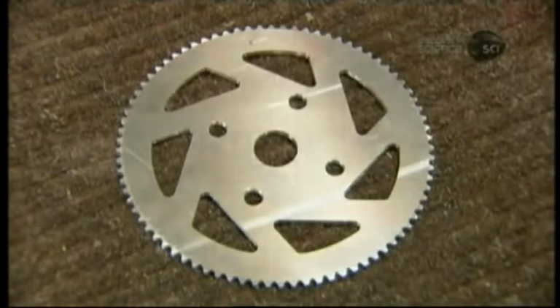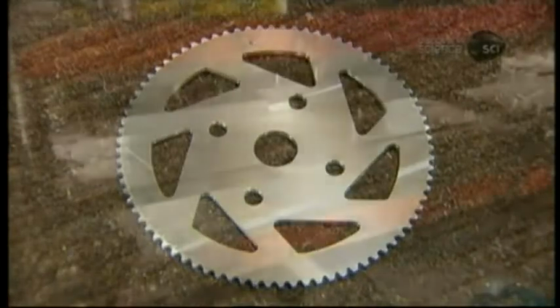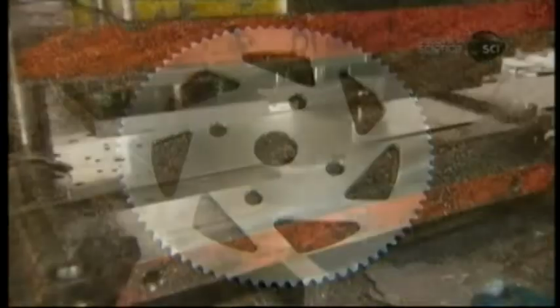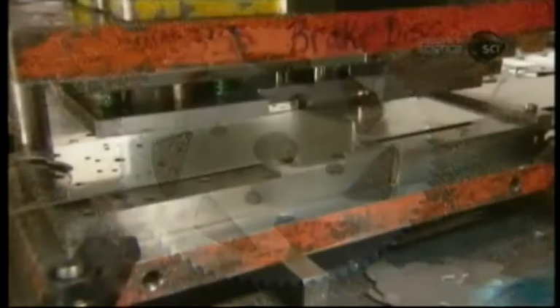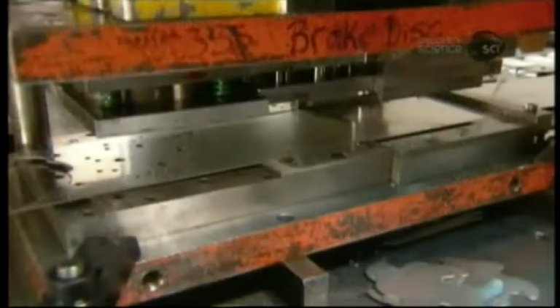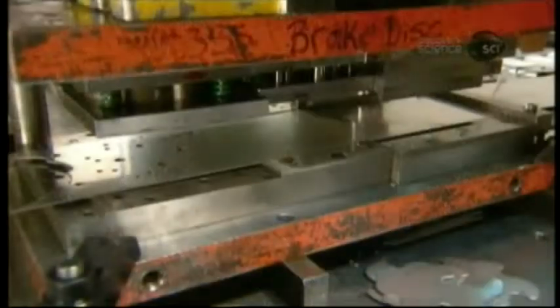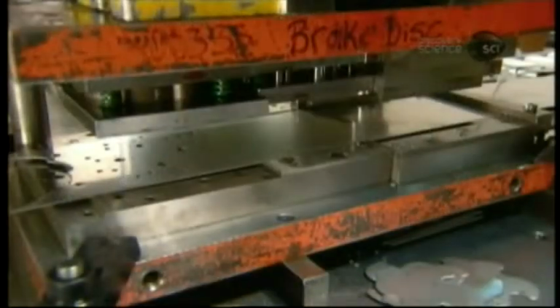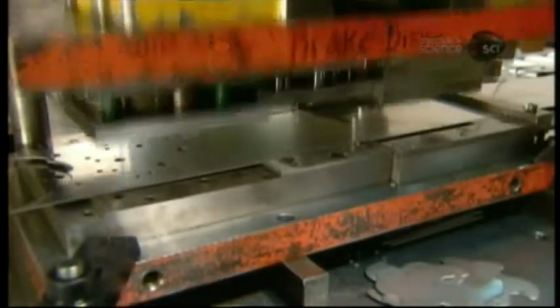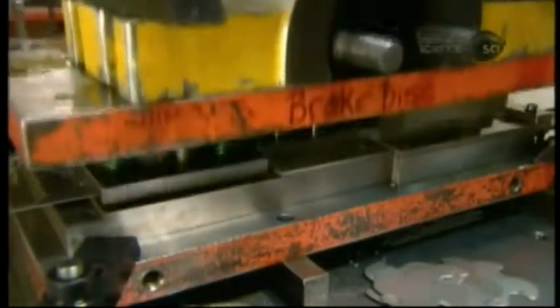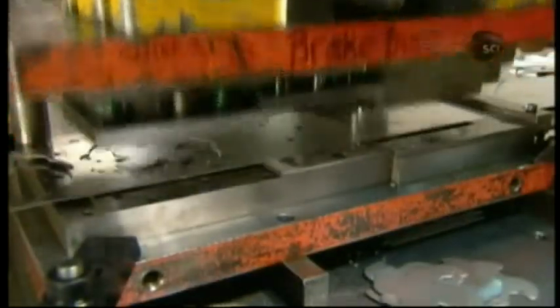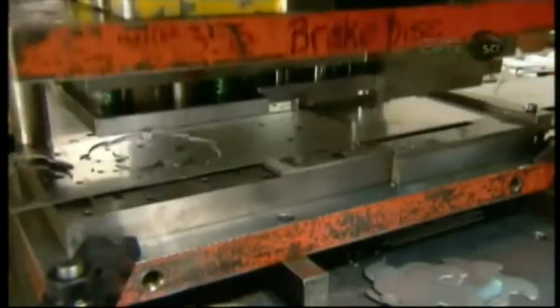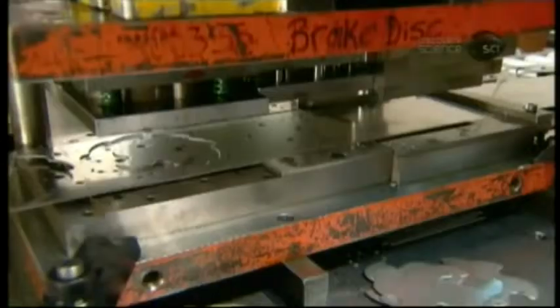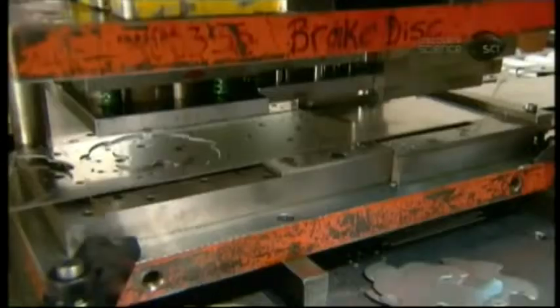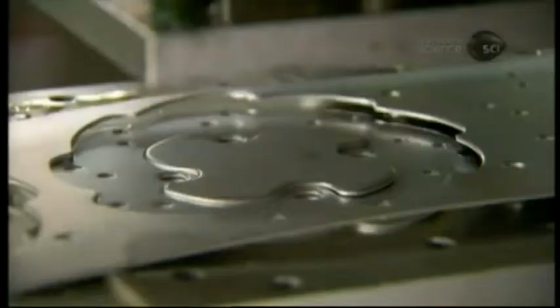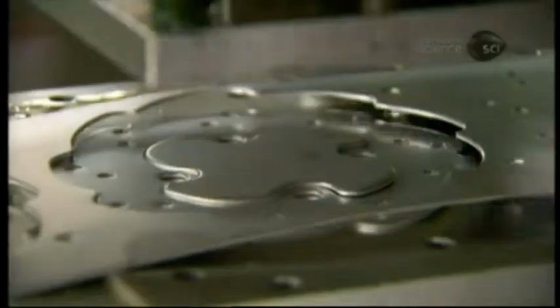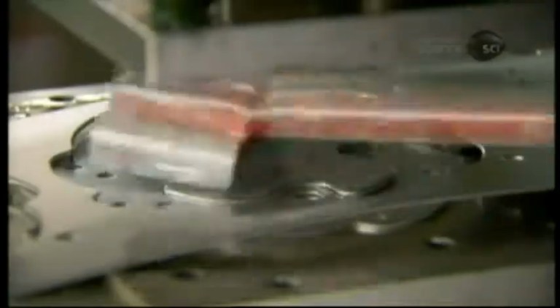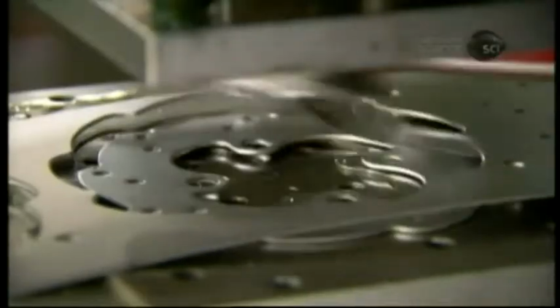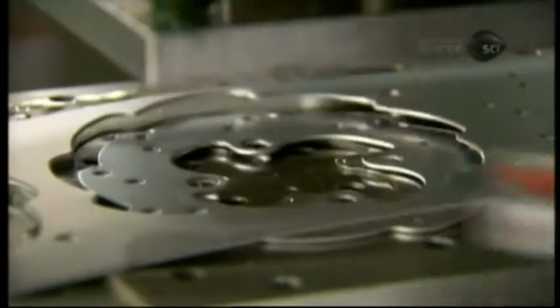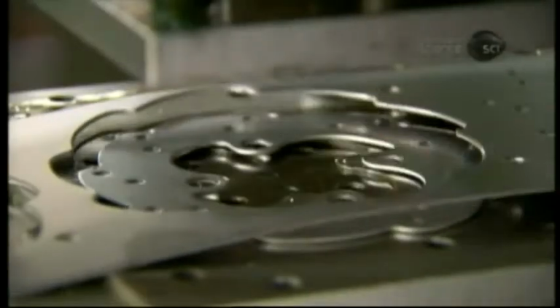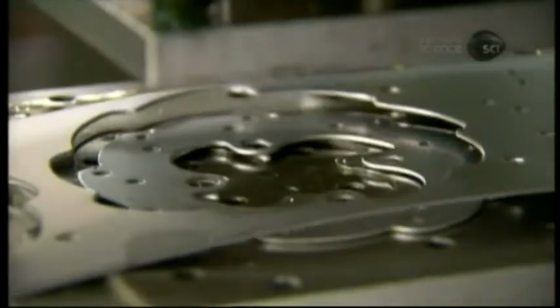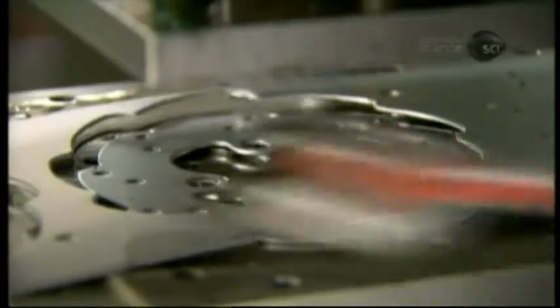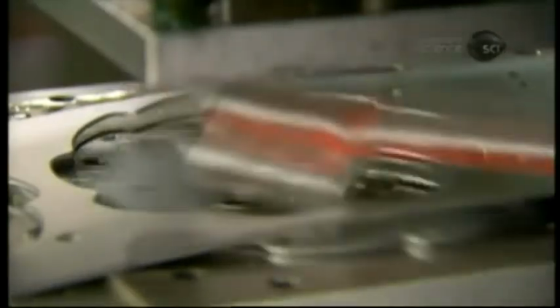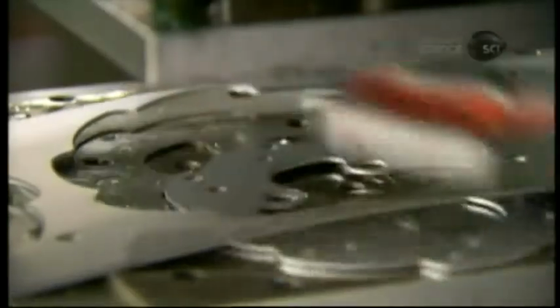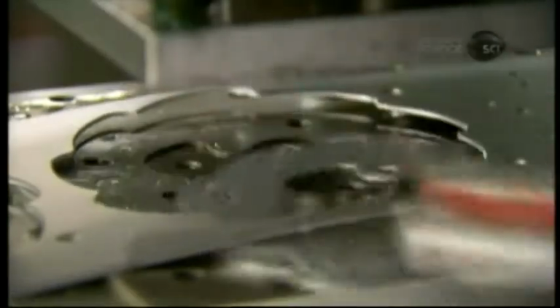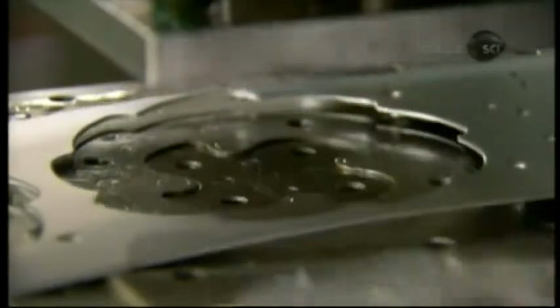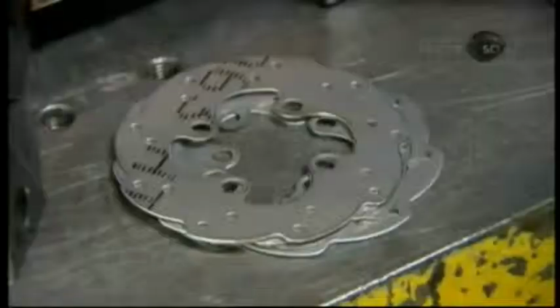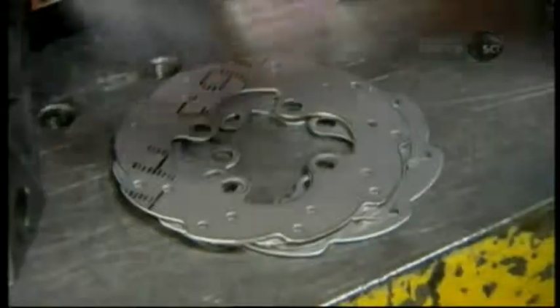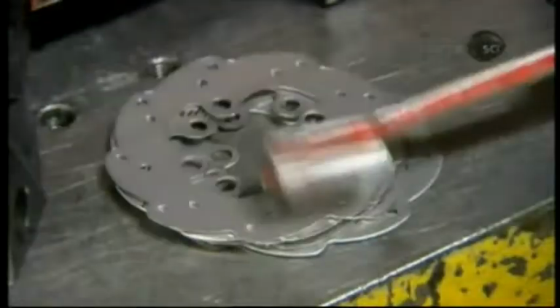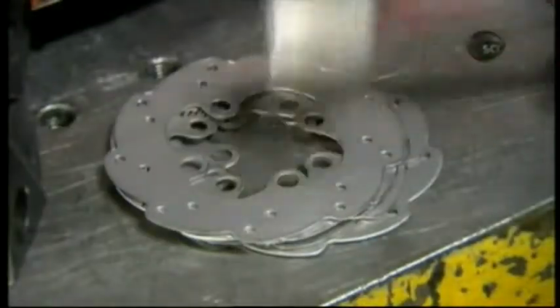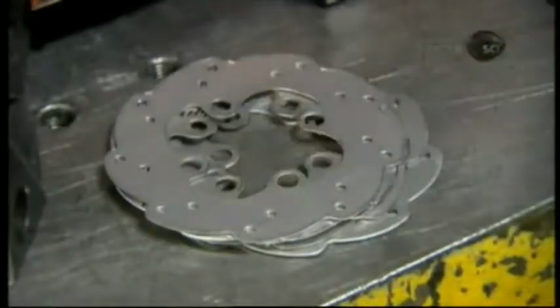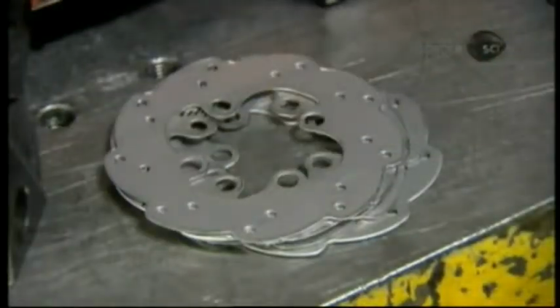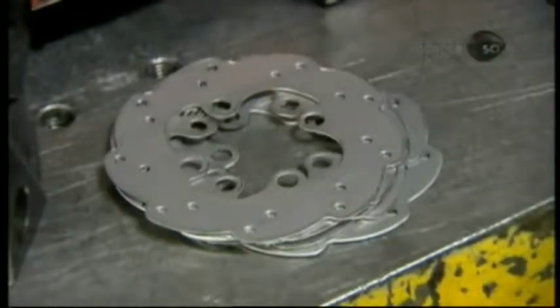A punch press cuts the shape of the brake disc, made of aircraft-grade stainless steel, also a strong yet lightweight metal.